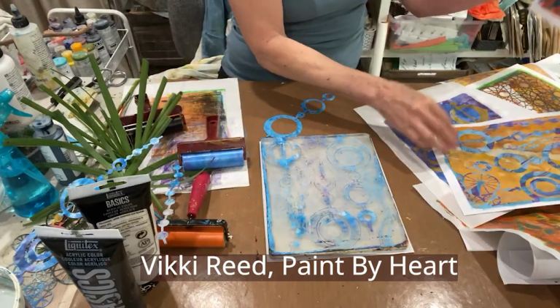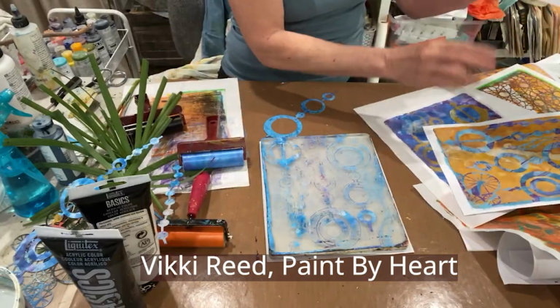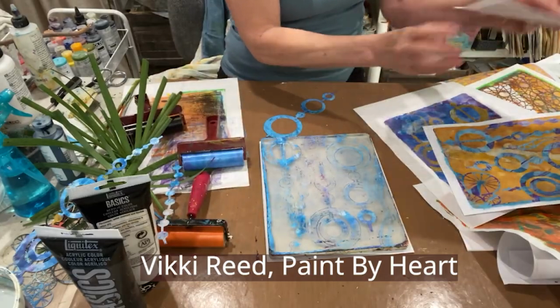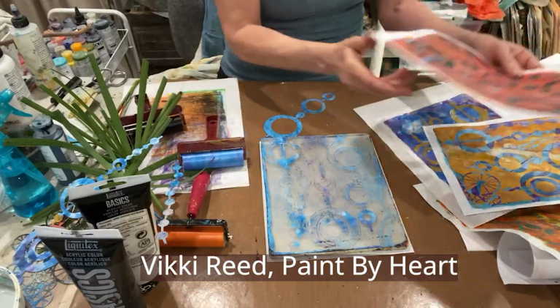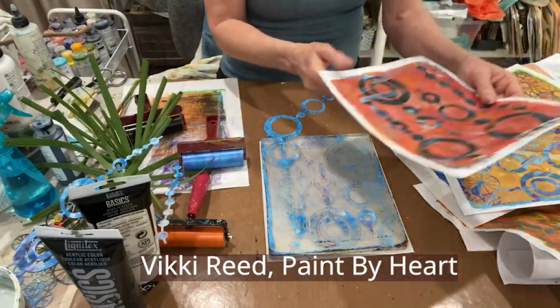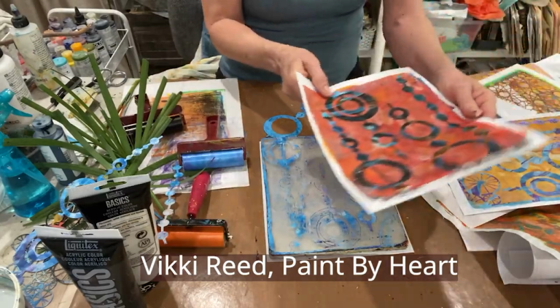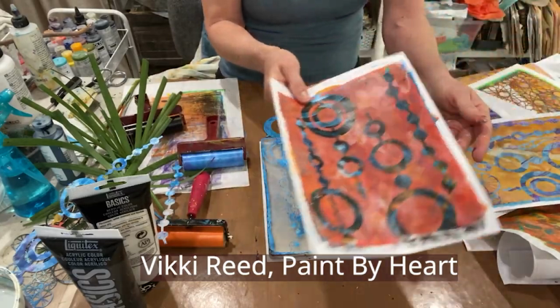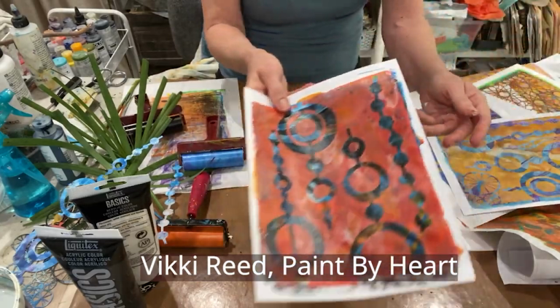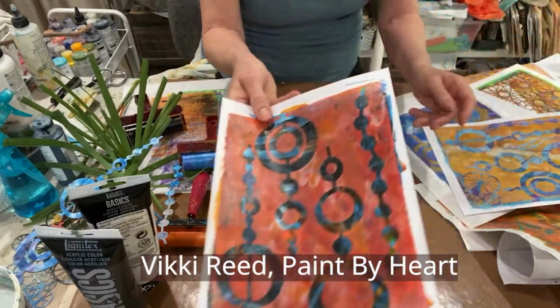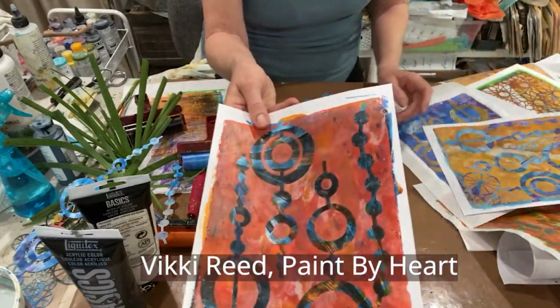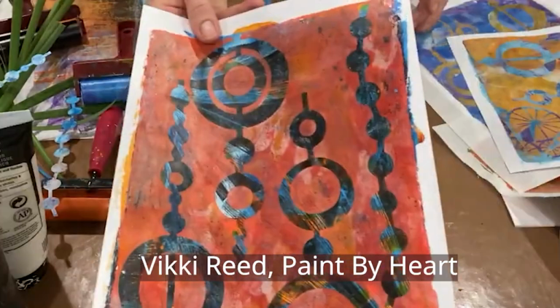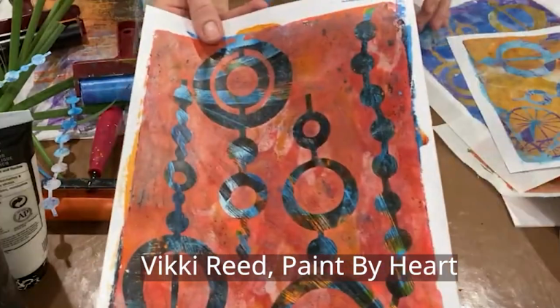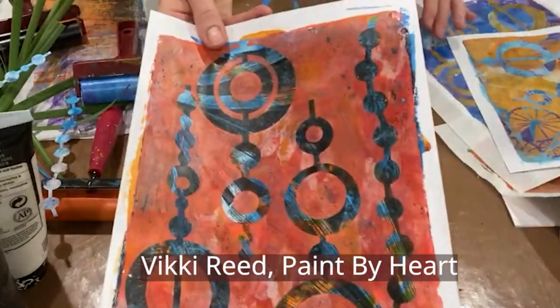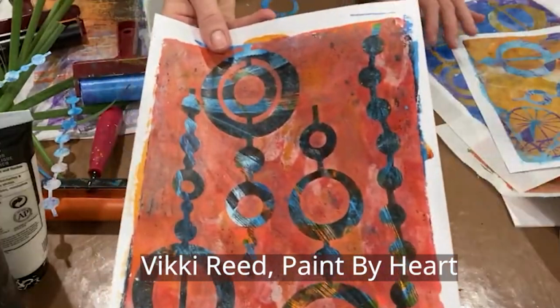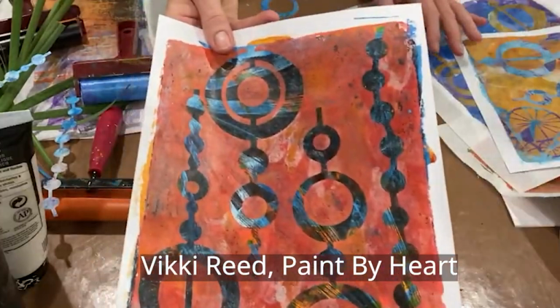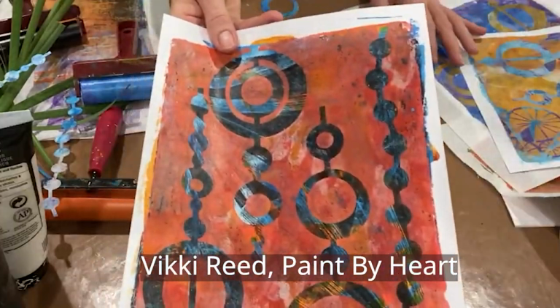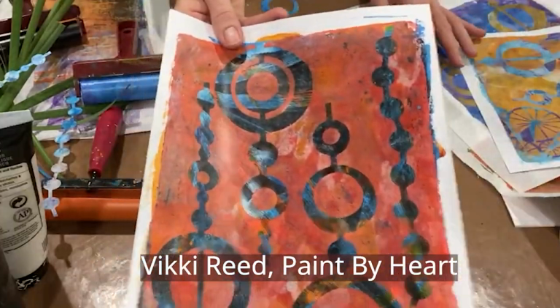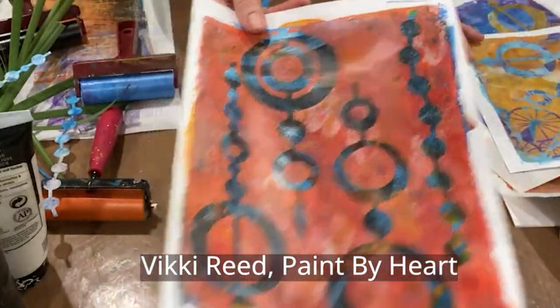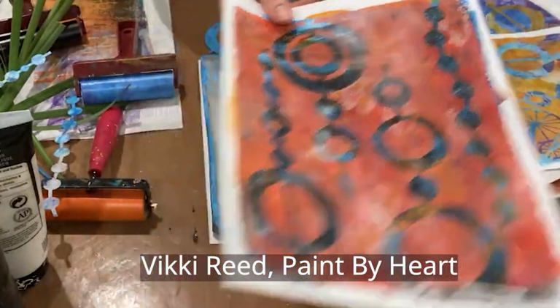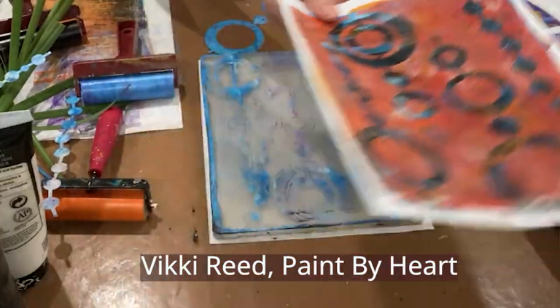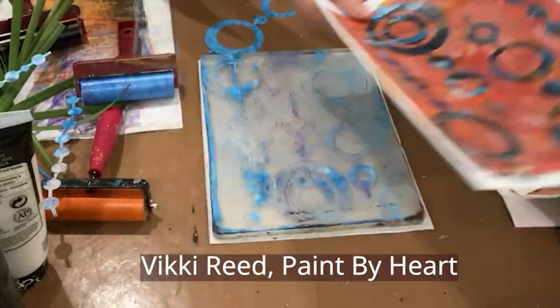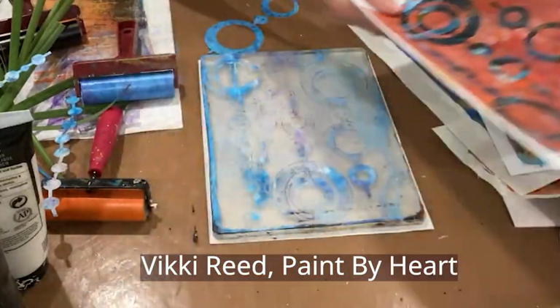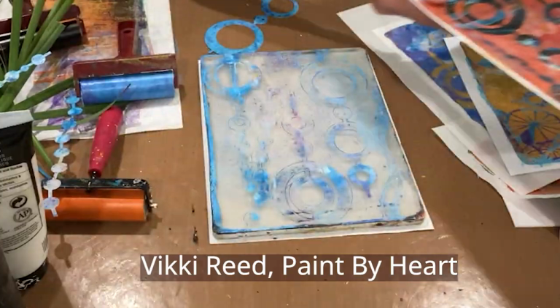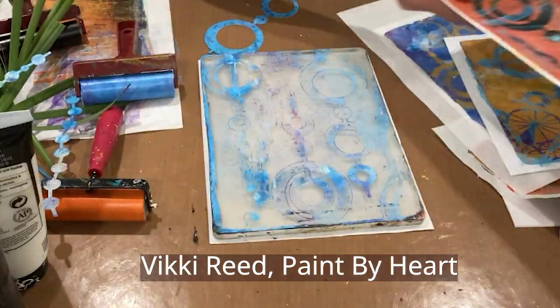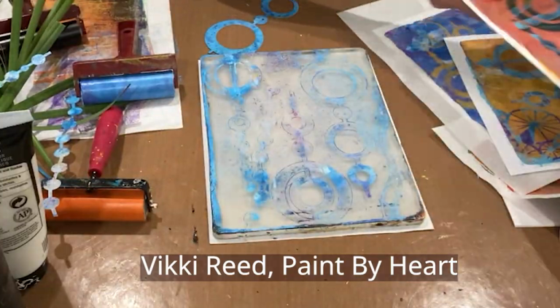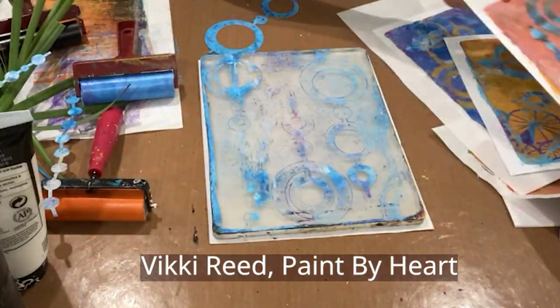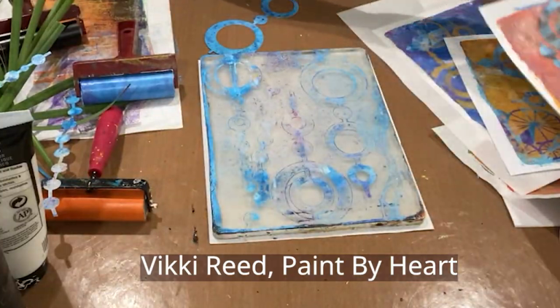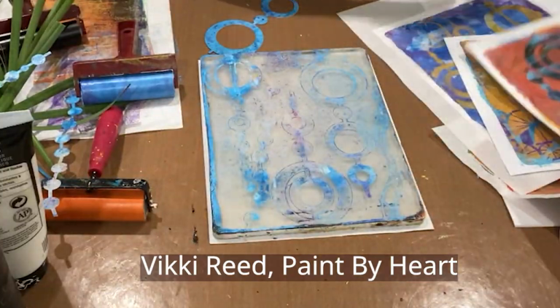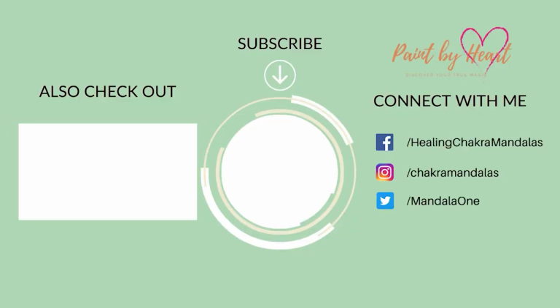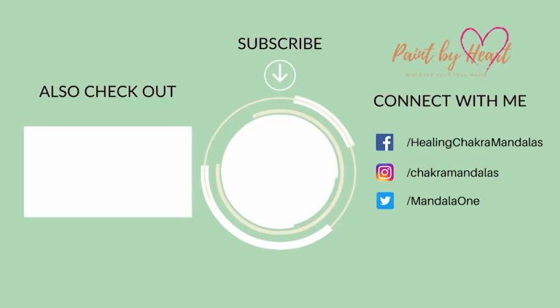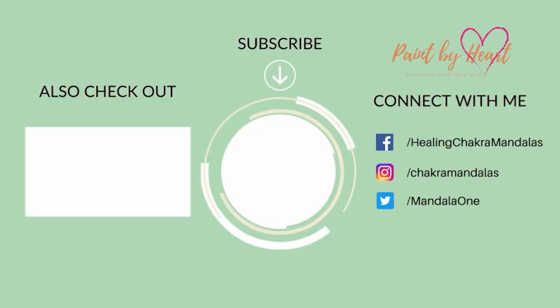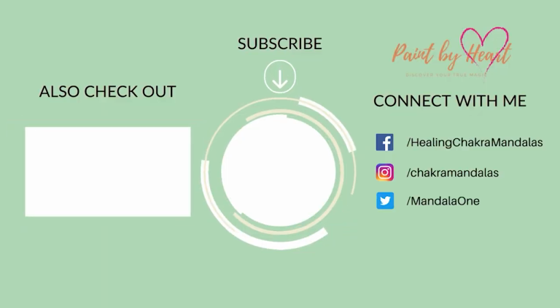Thanks so much for watching. It's Vicki Reed with Paint by Heart. I will see you next time.